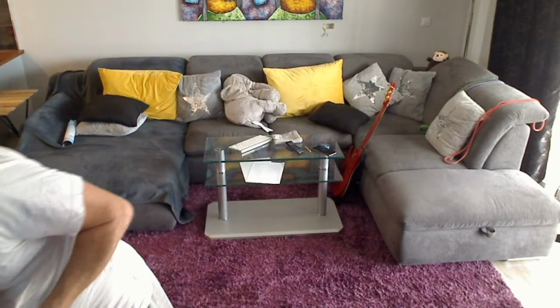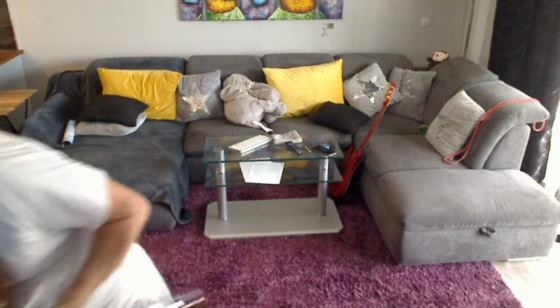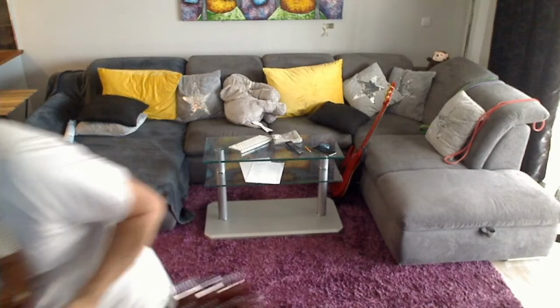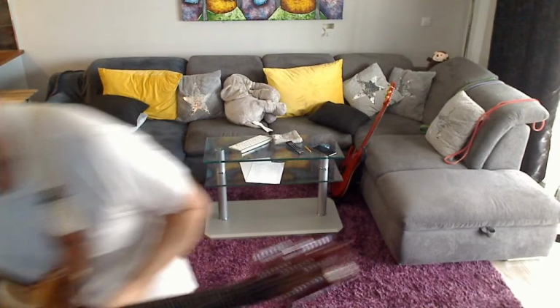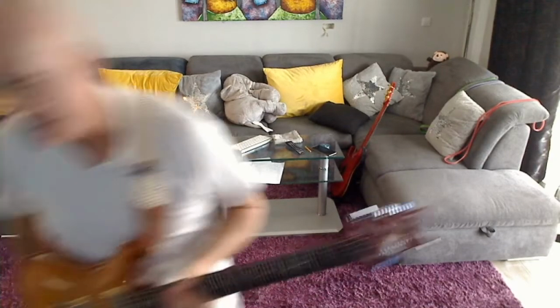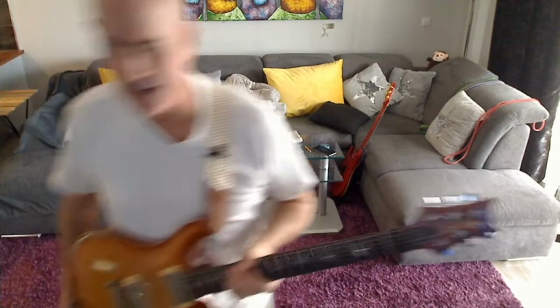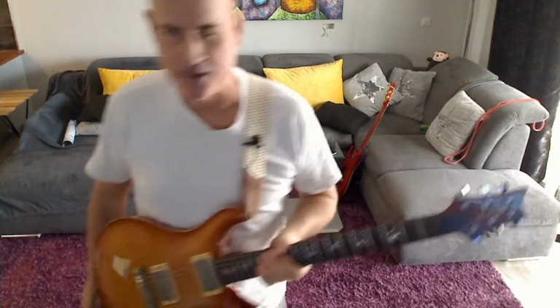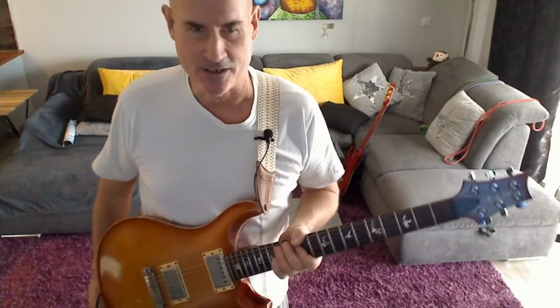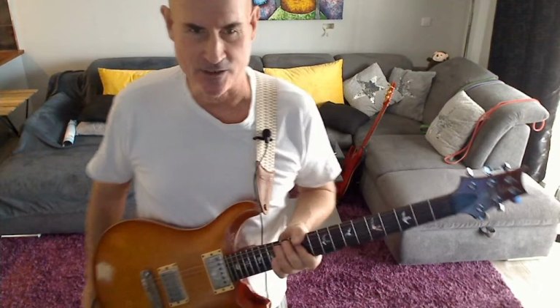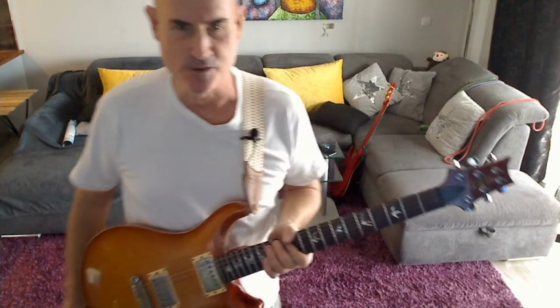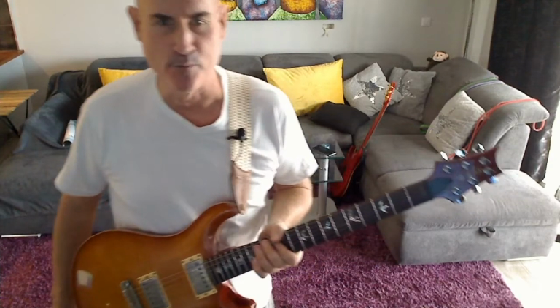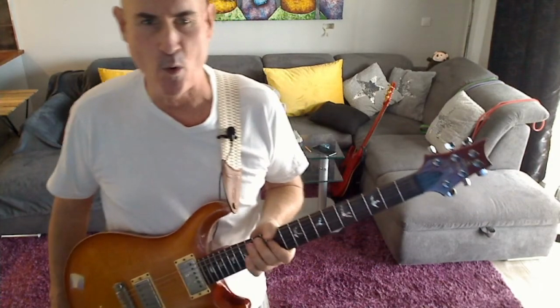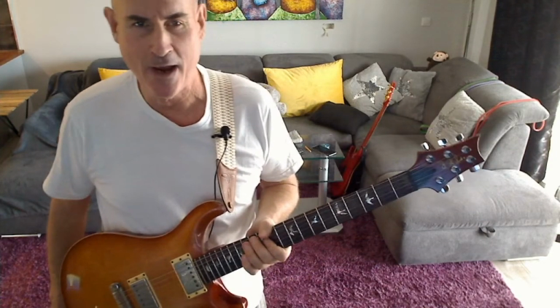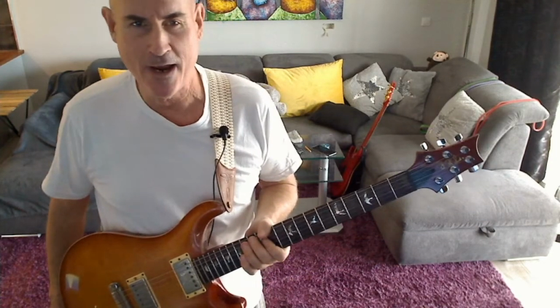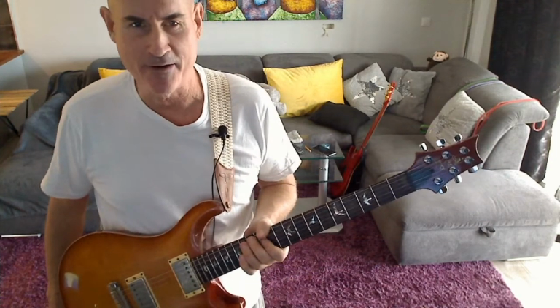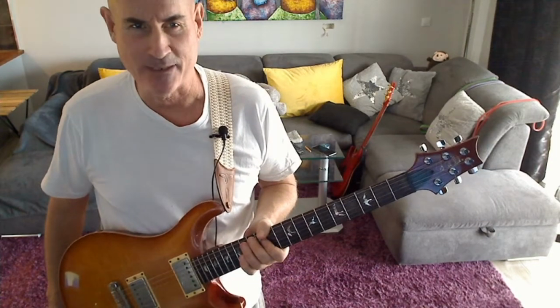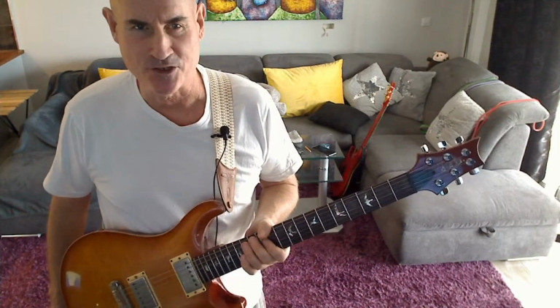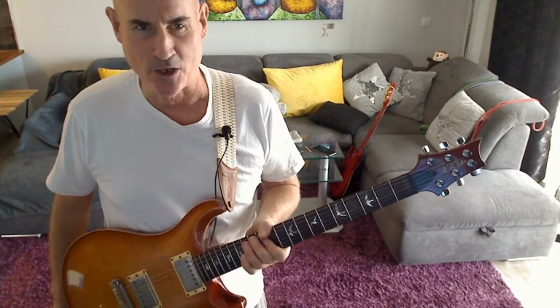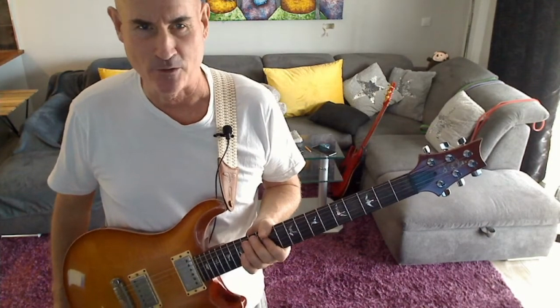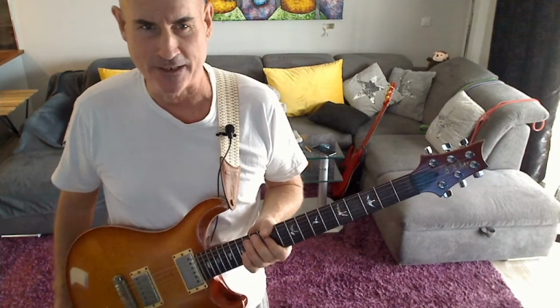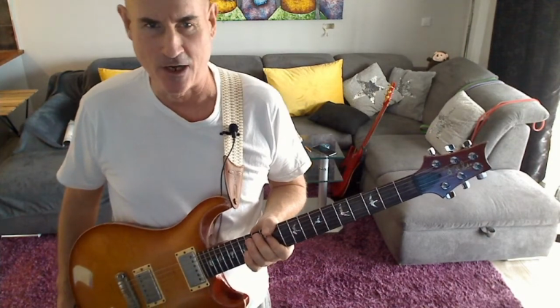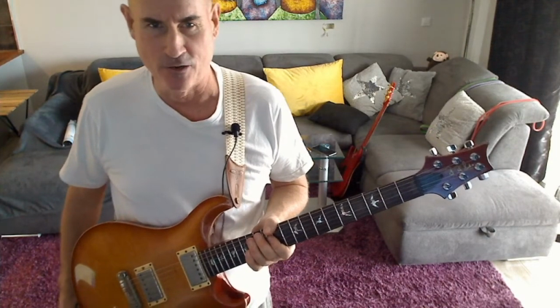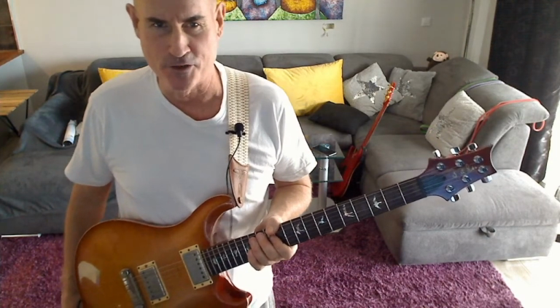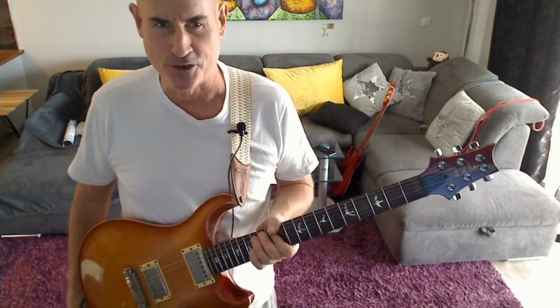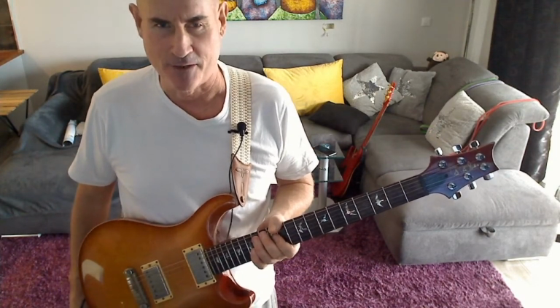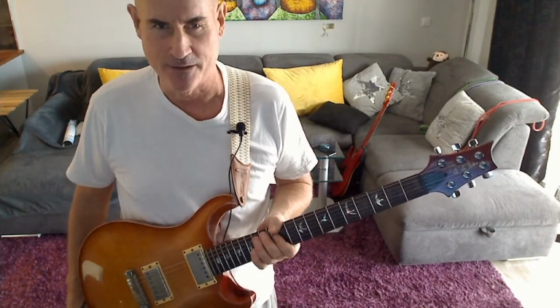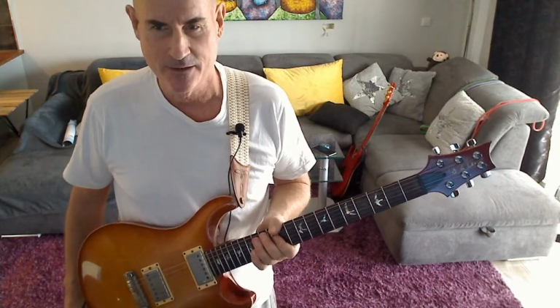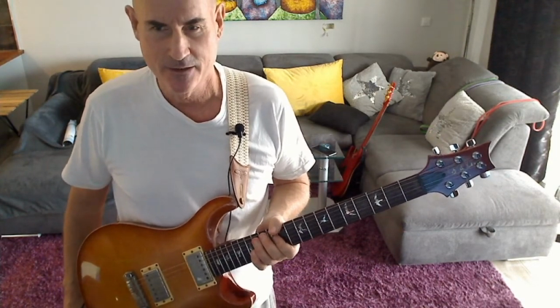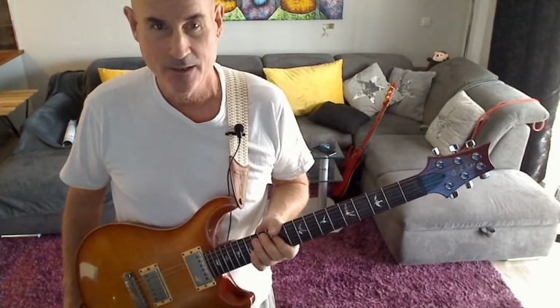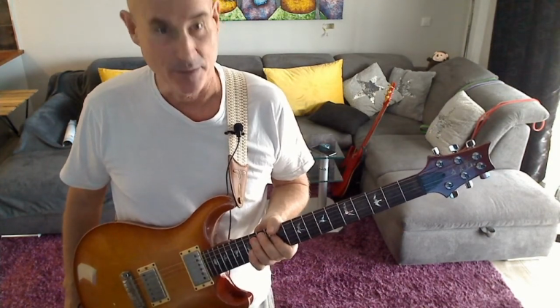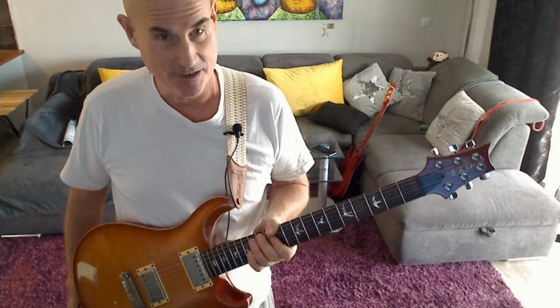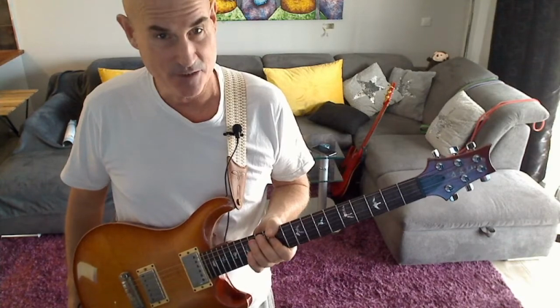And there you have it — a nice little simple Eric Clapton style lick over the turnaround. Please subscribe.